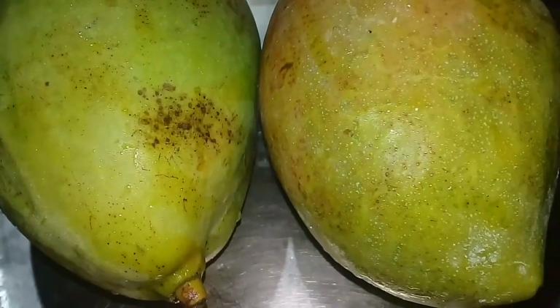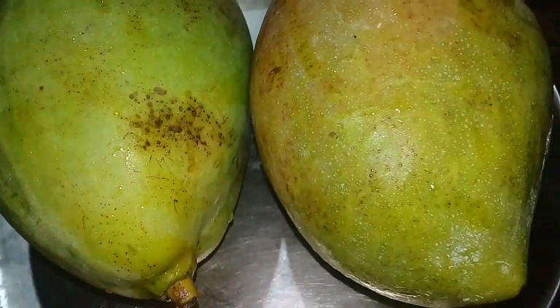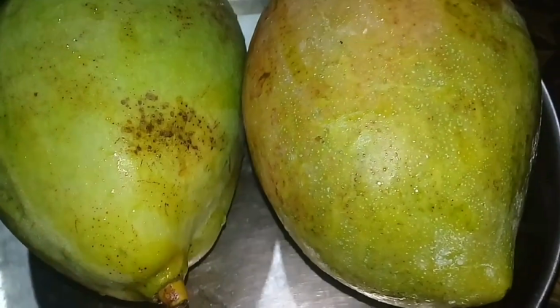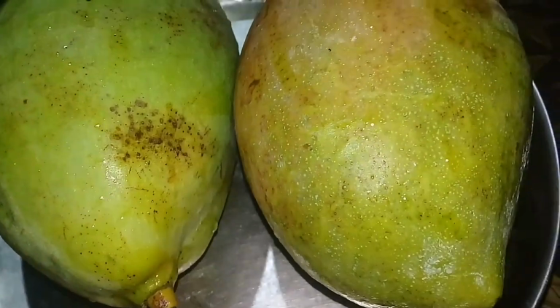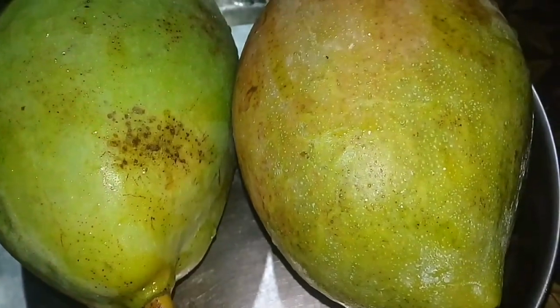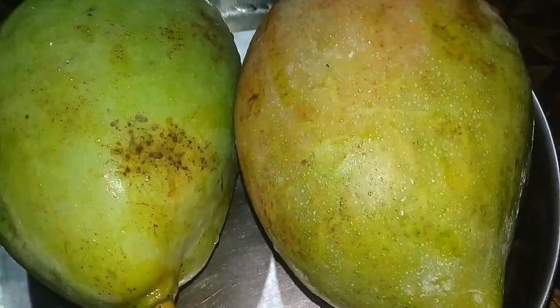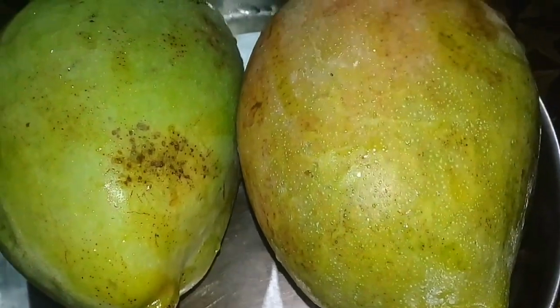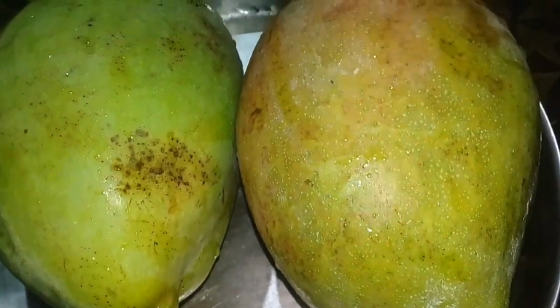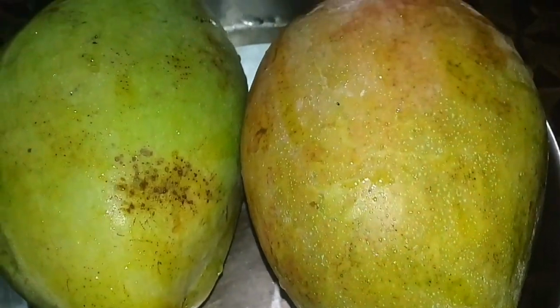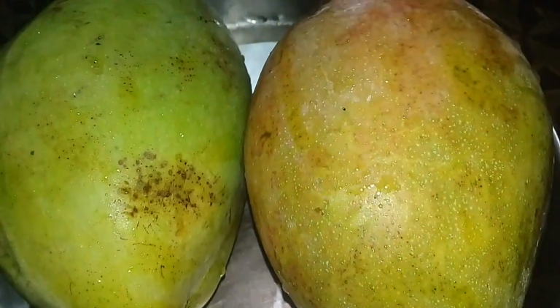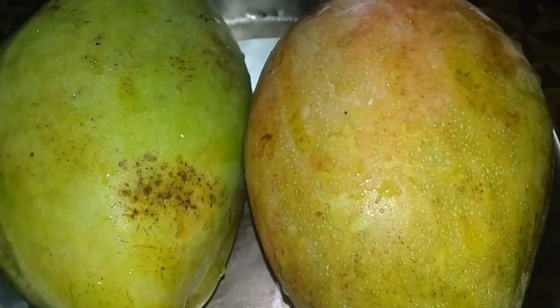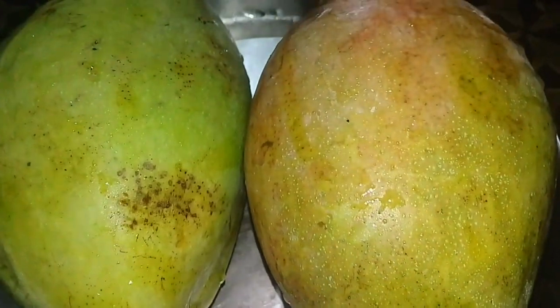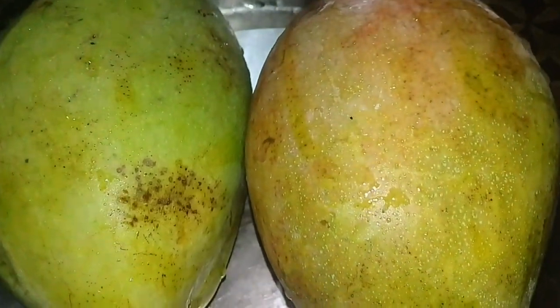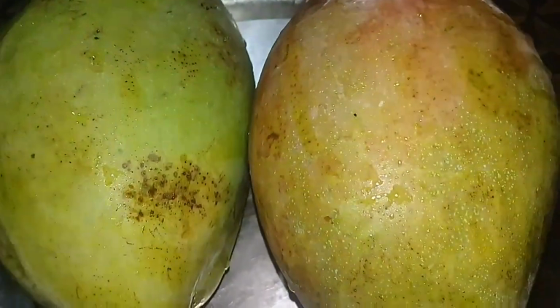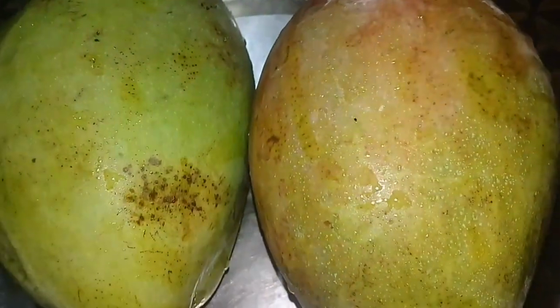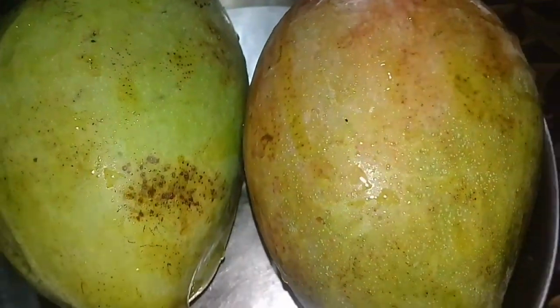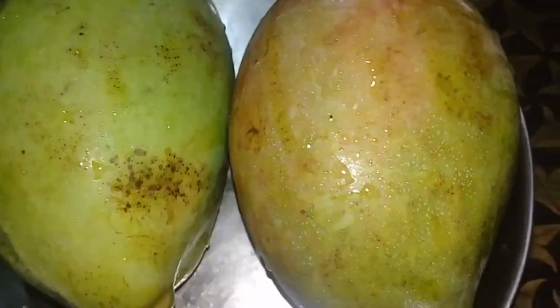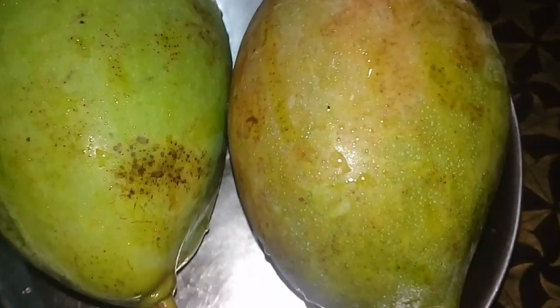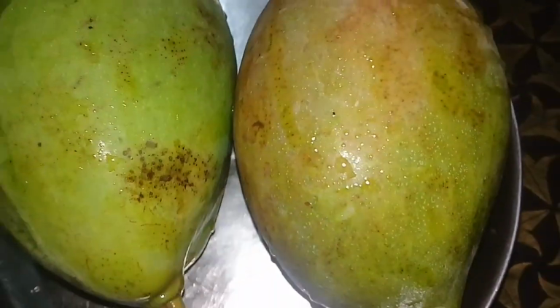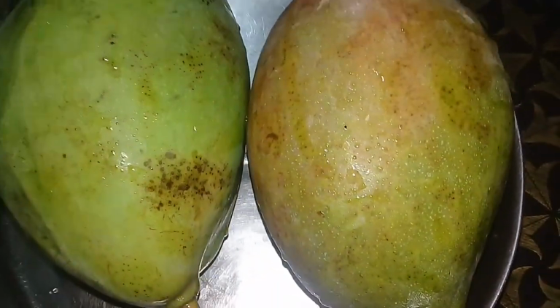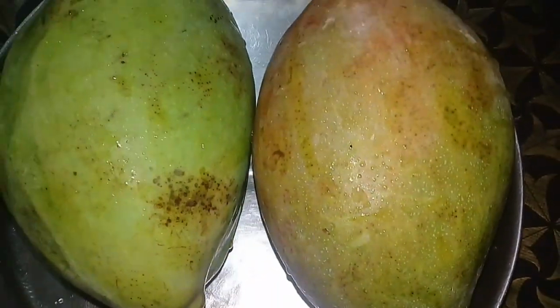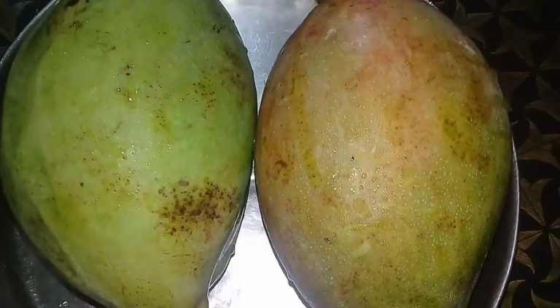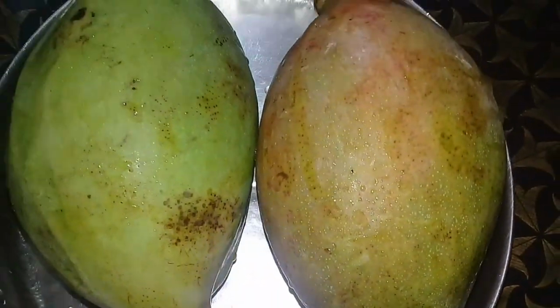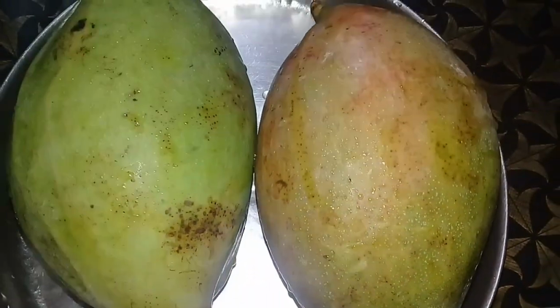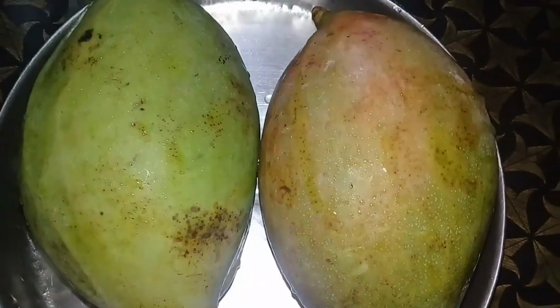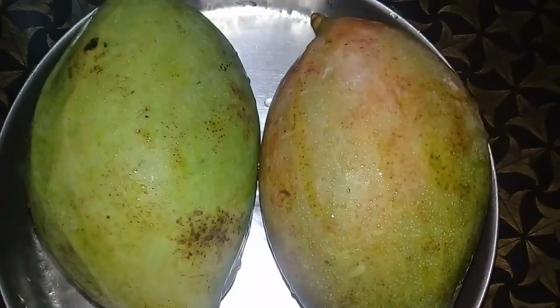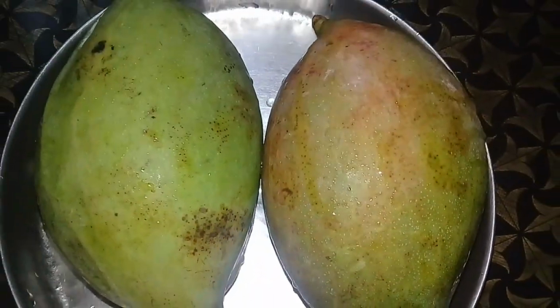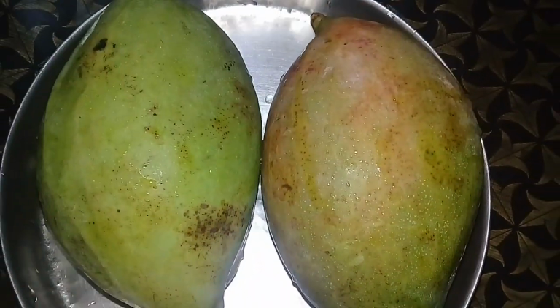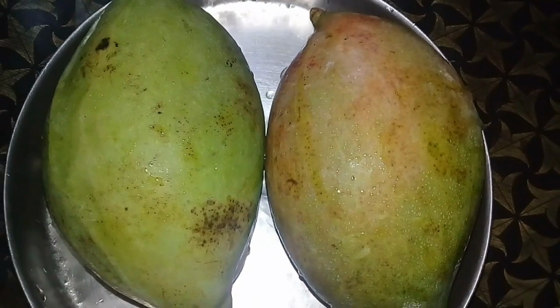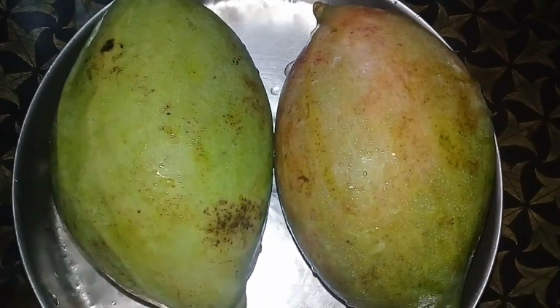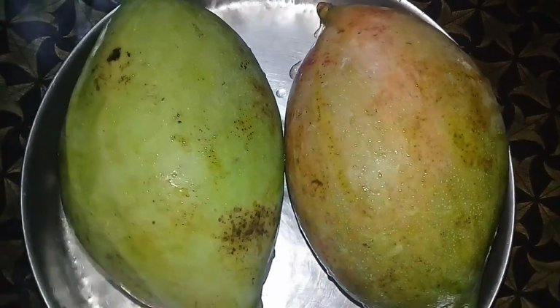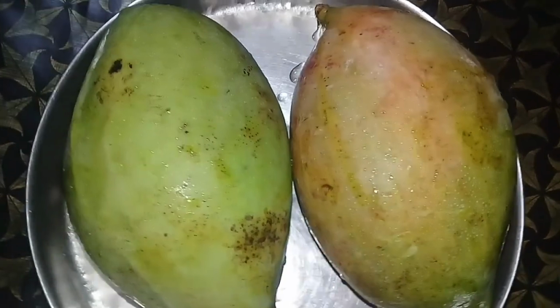Hi friends, I am here with this recipe of Manga Achar. We are ready to take a lot of taste.